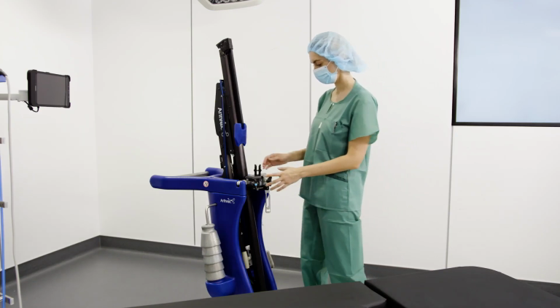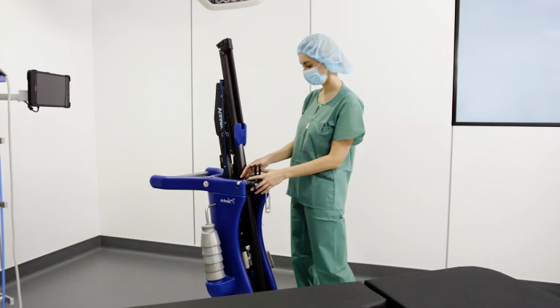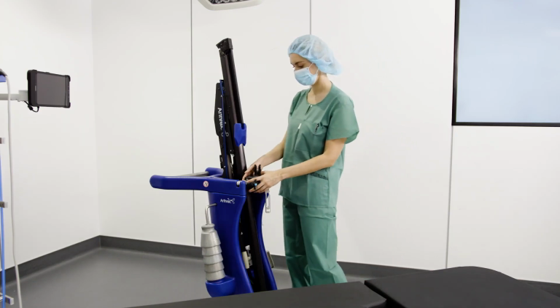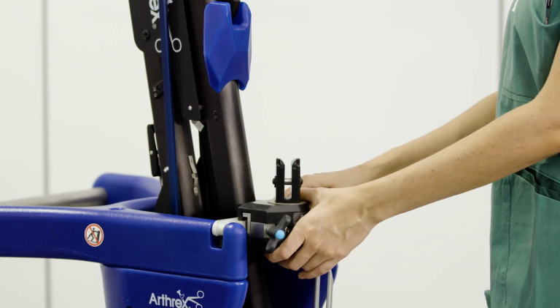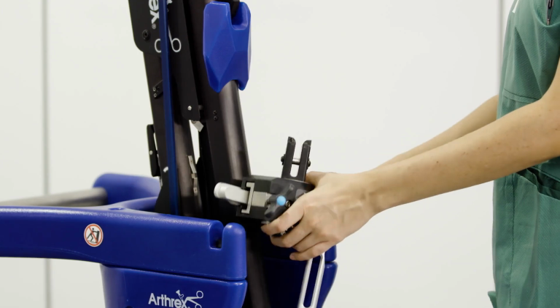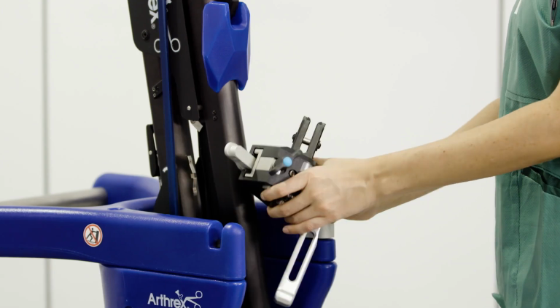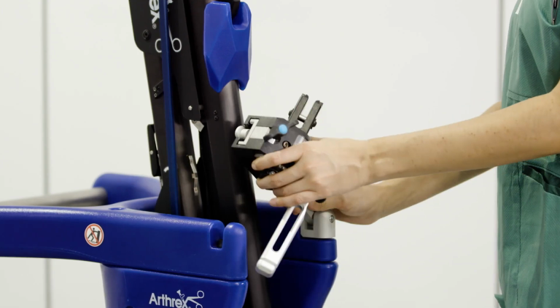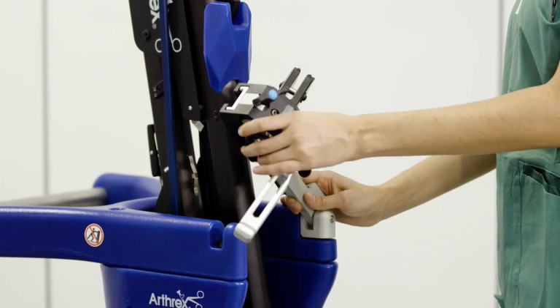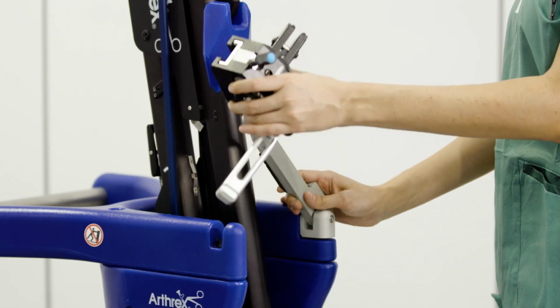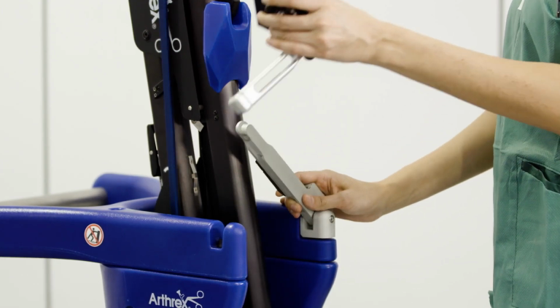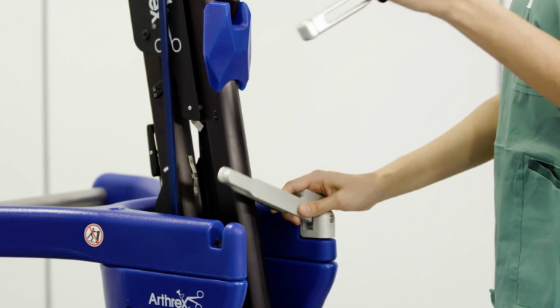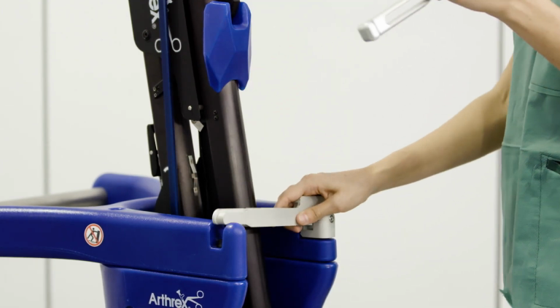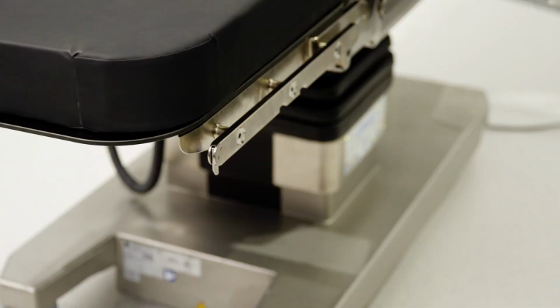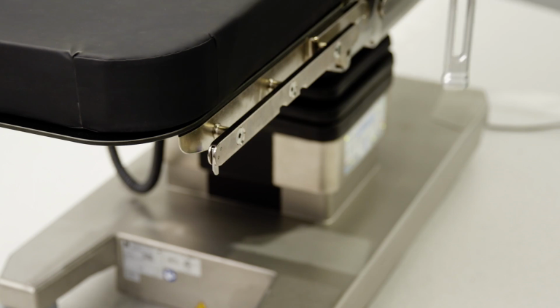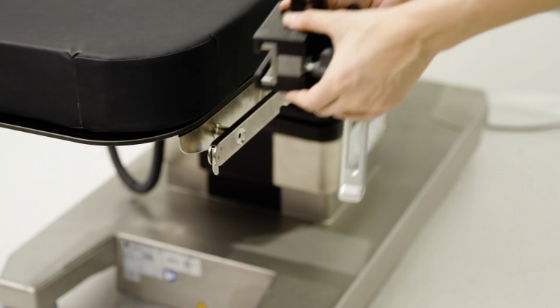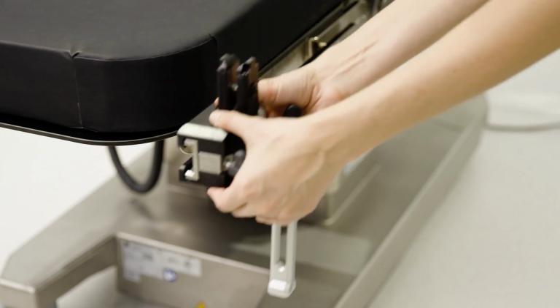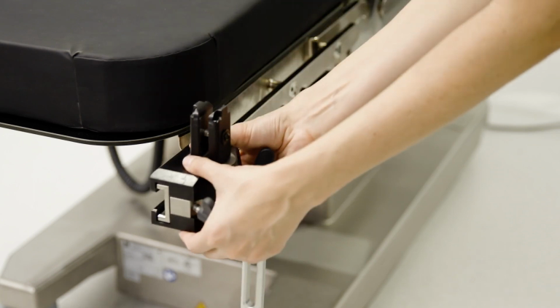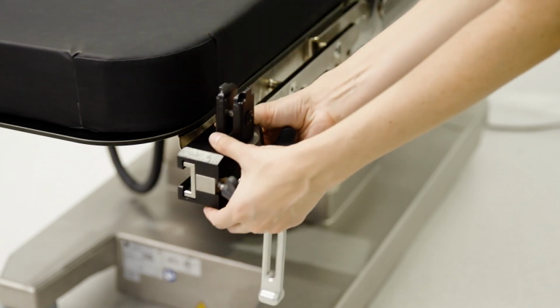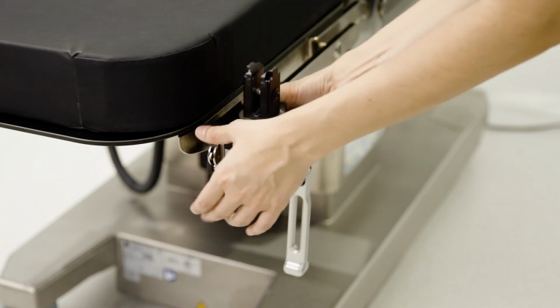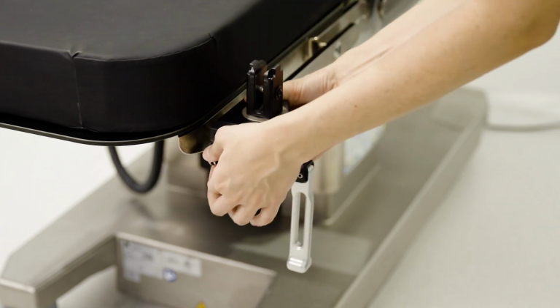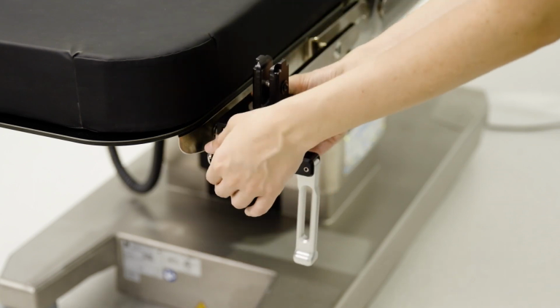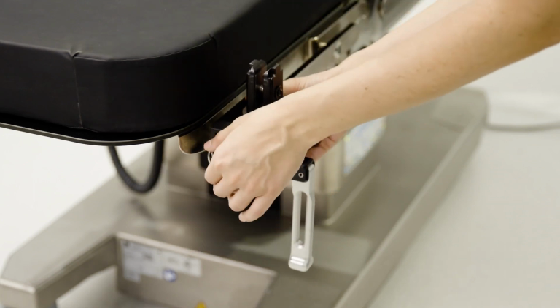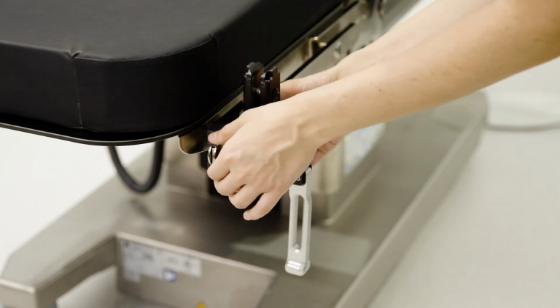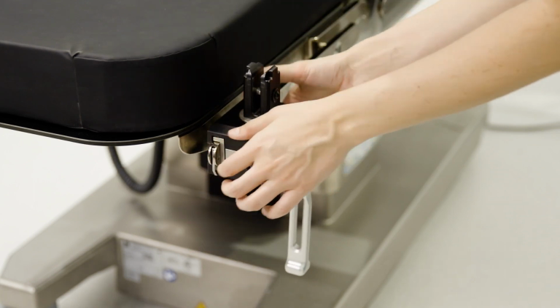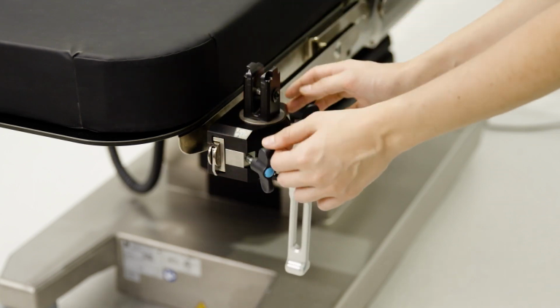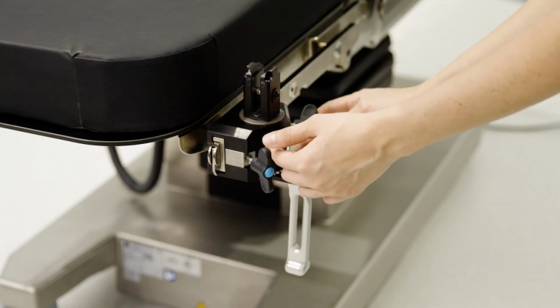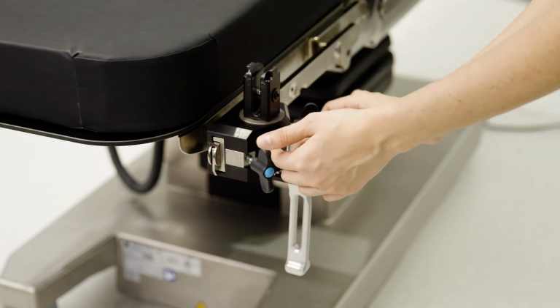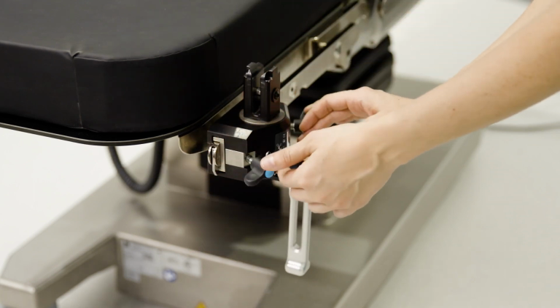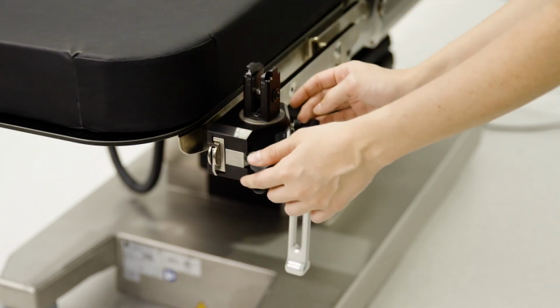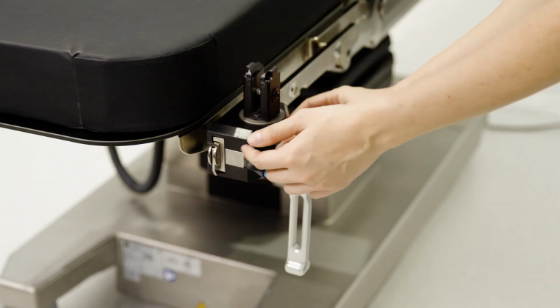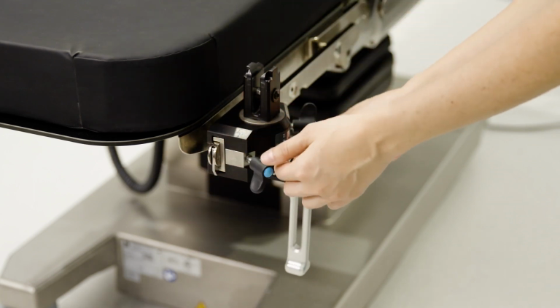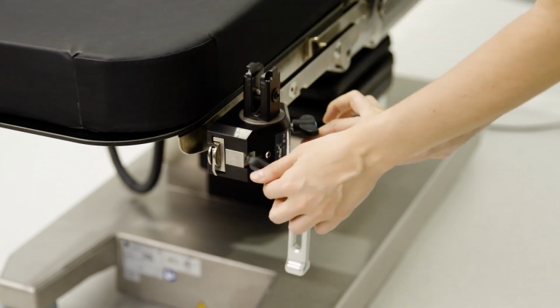Attach the tower to the OR bed by sliding on the rail clamp and secure it at the rail end by tightening both knobs.